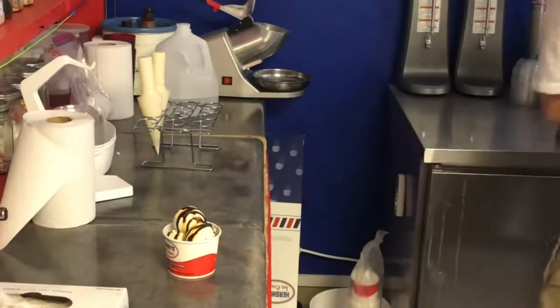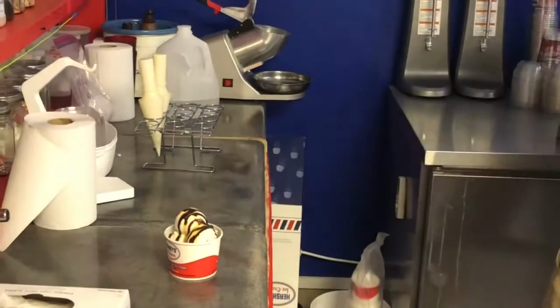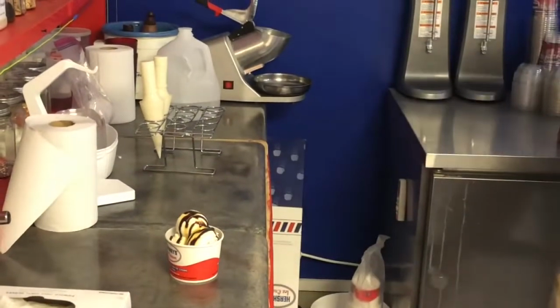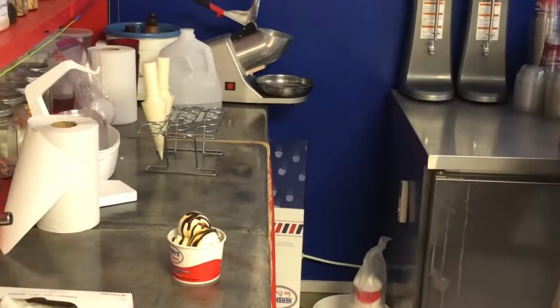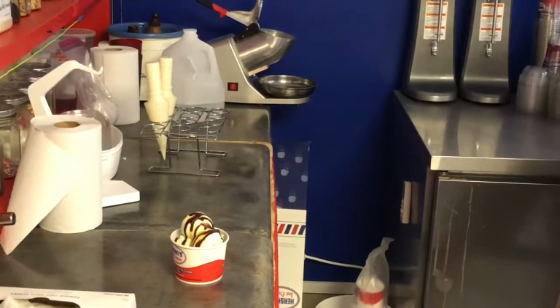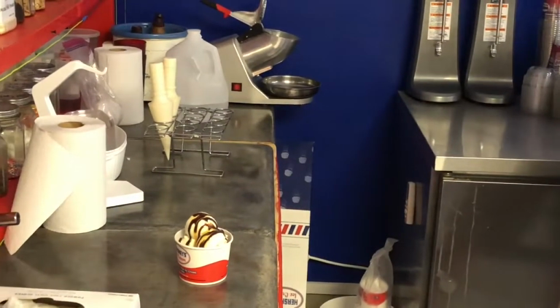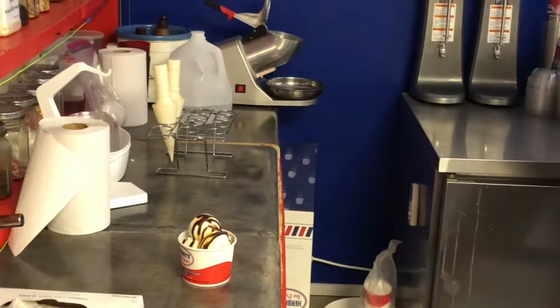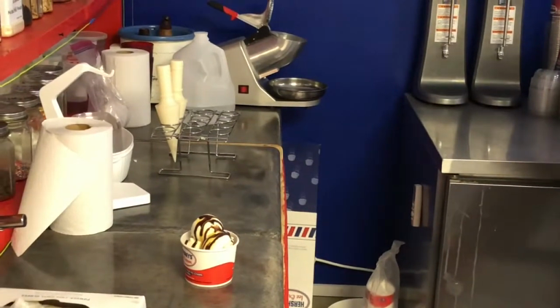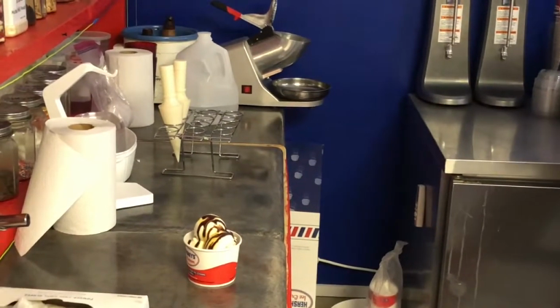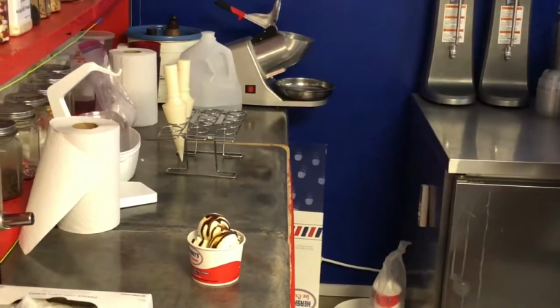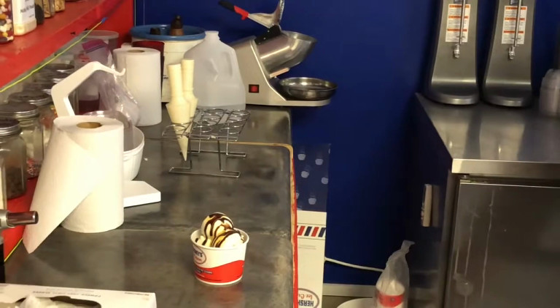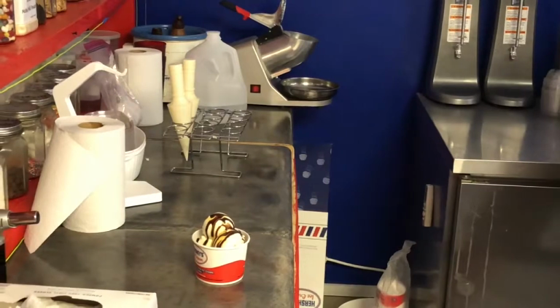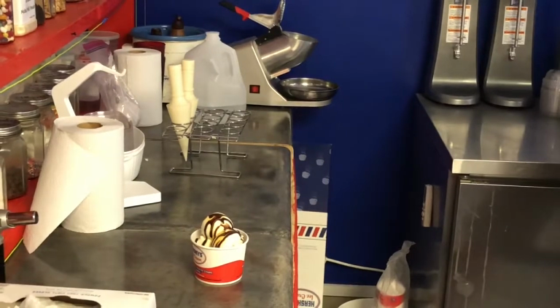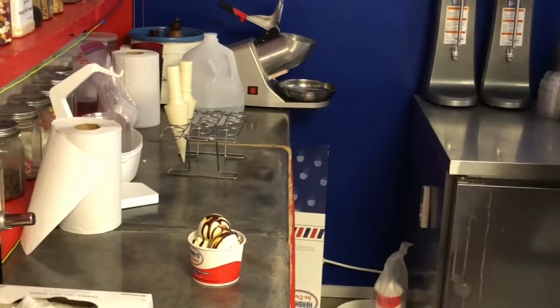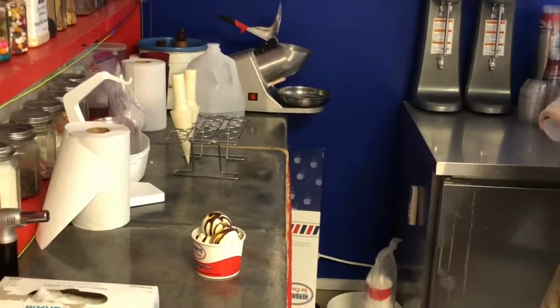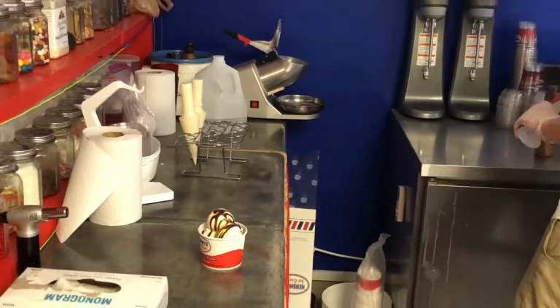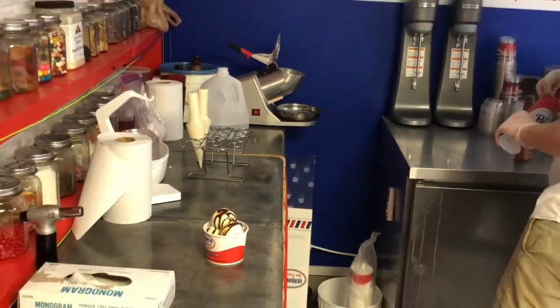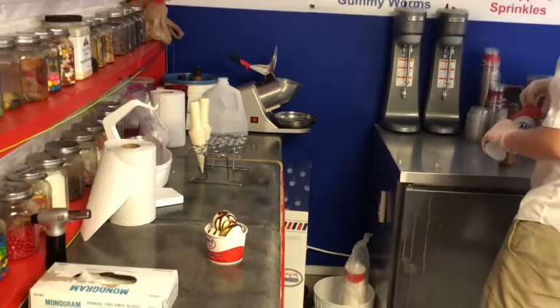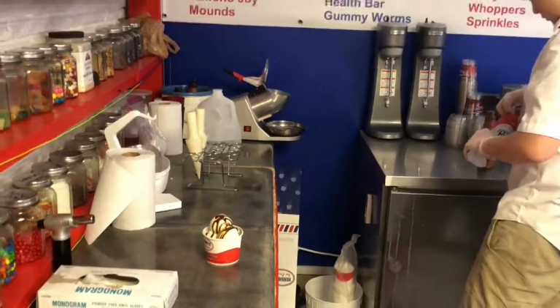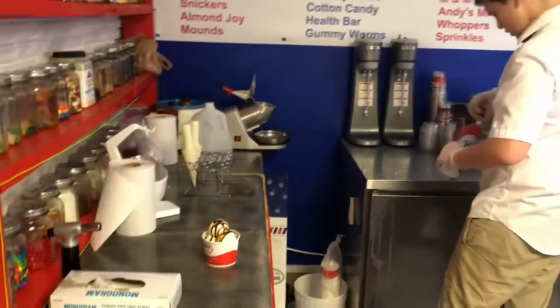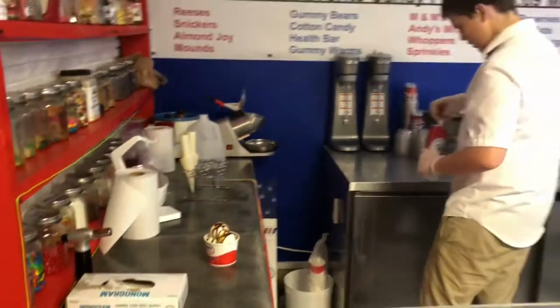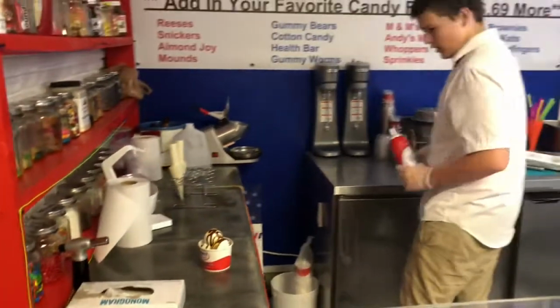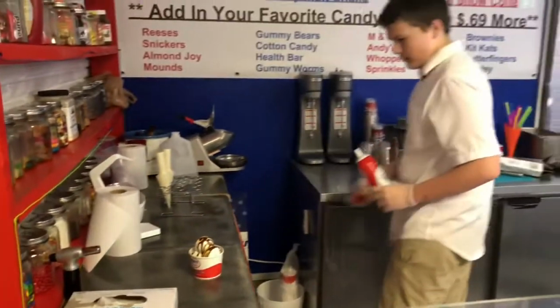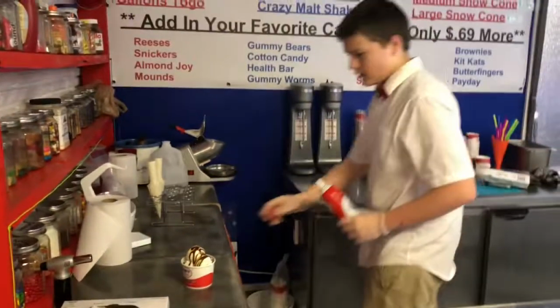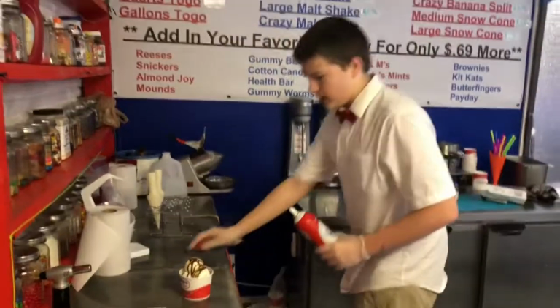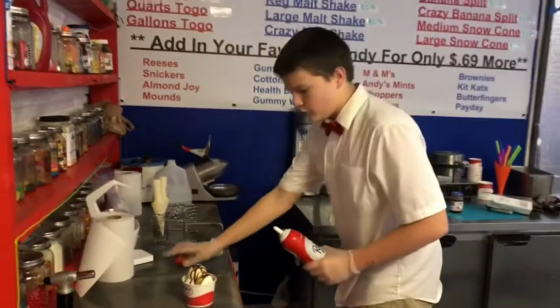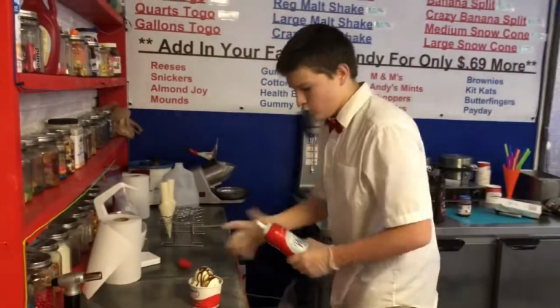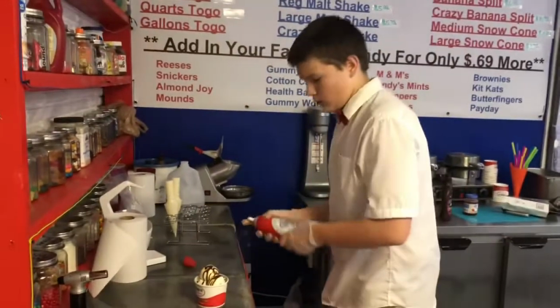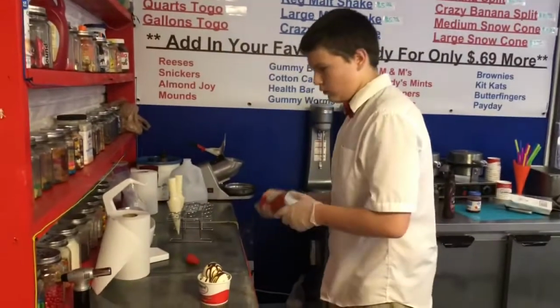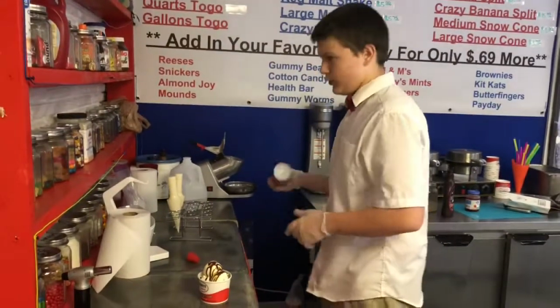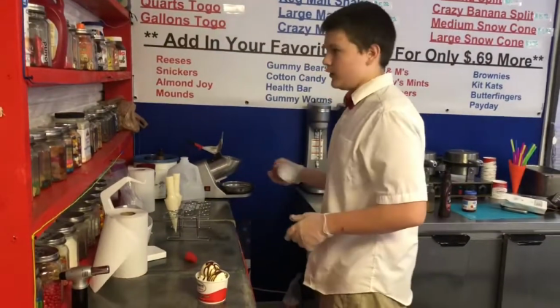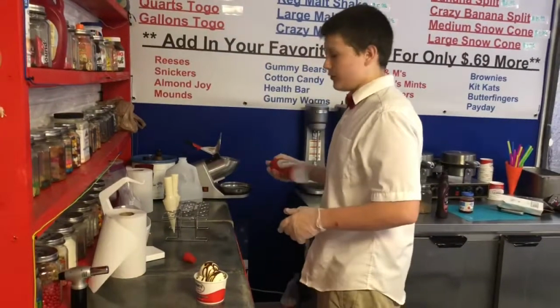Next step, I'm going to take our whipped cream and basically make a dome over the ice cream.